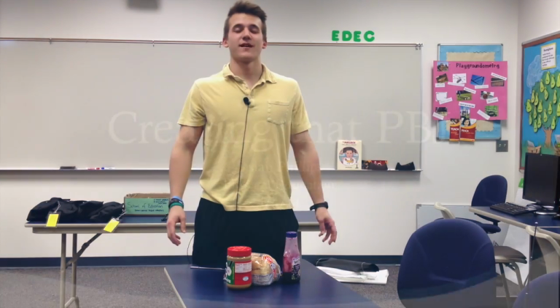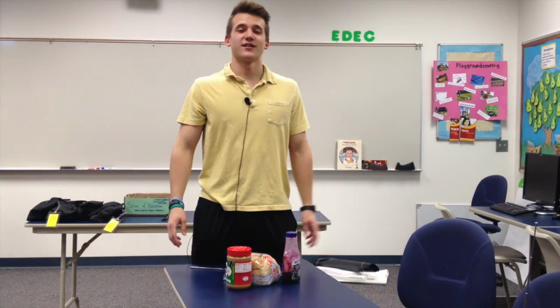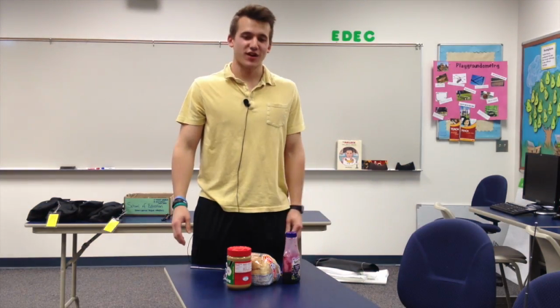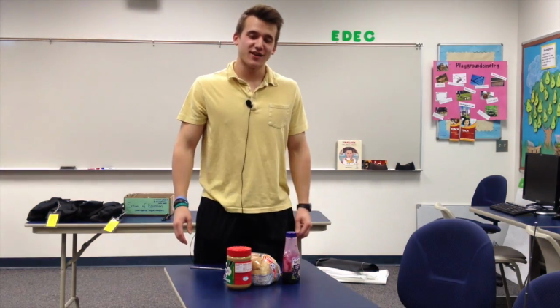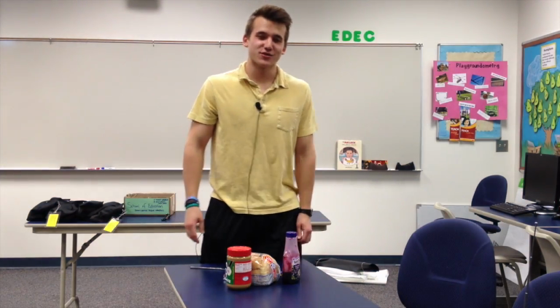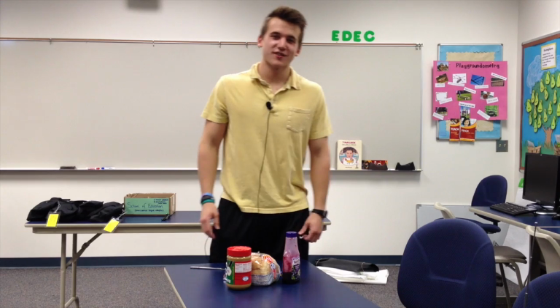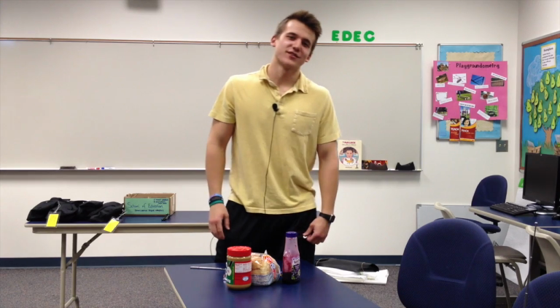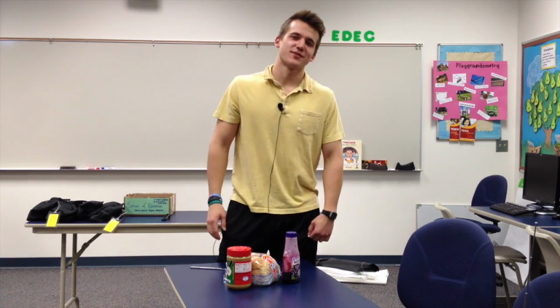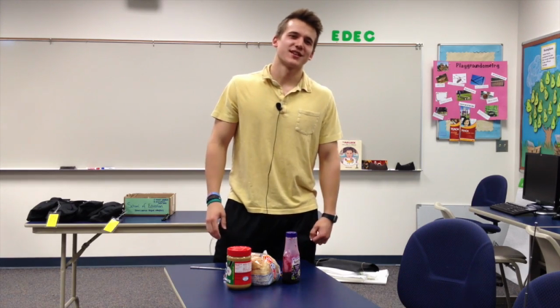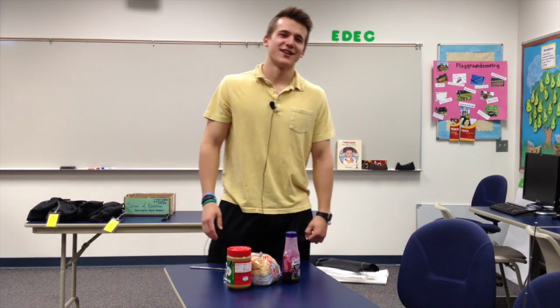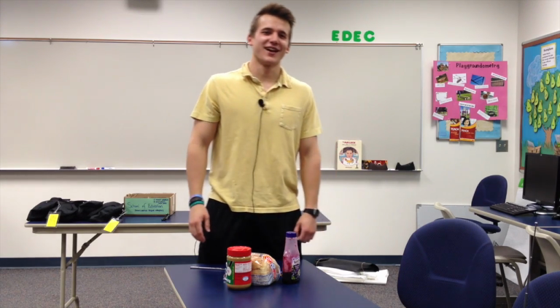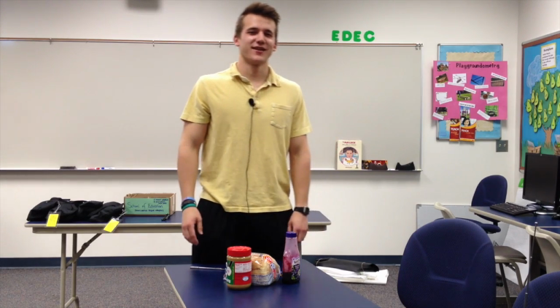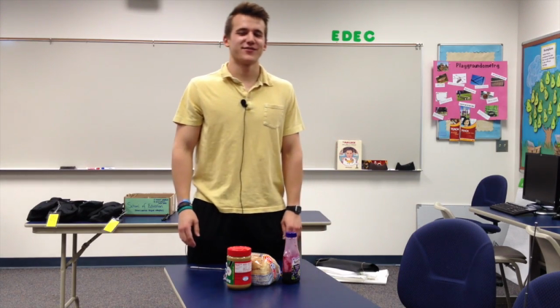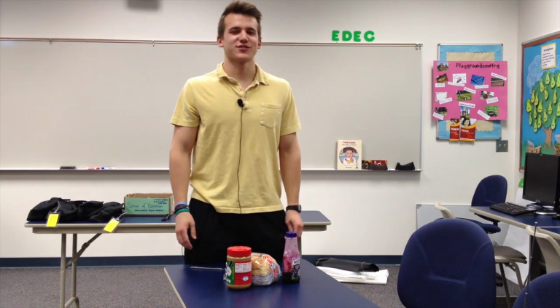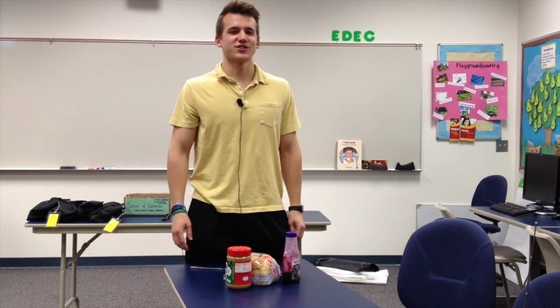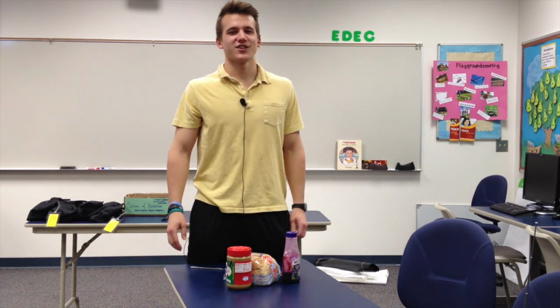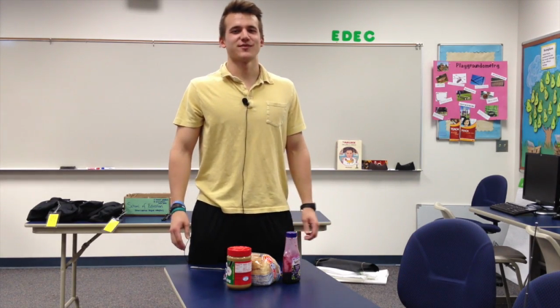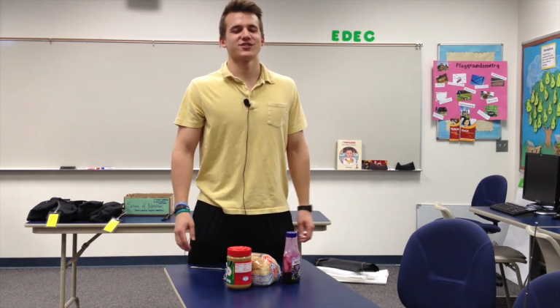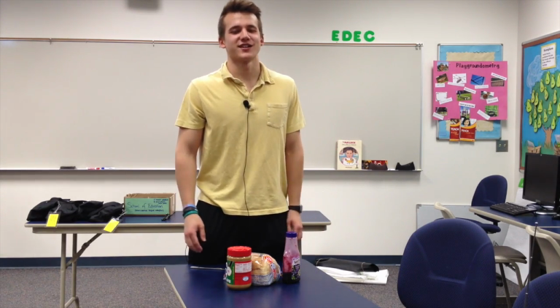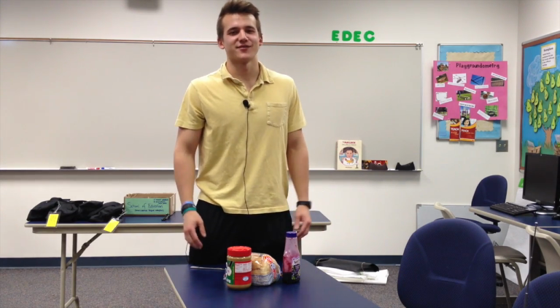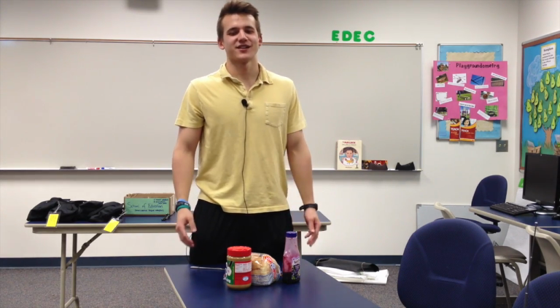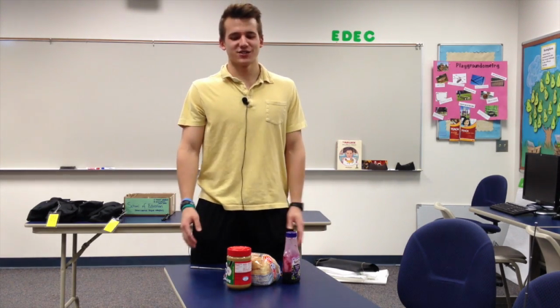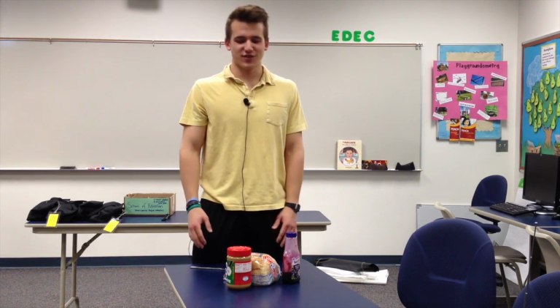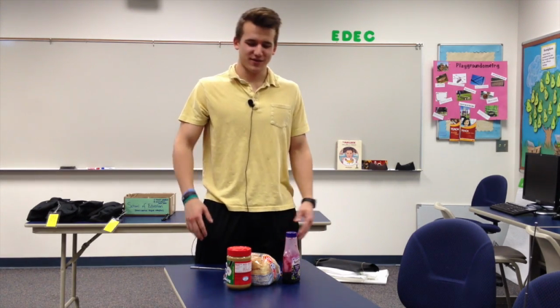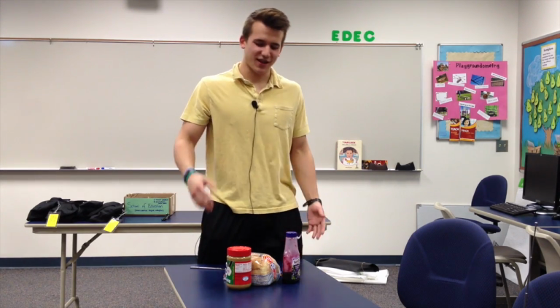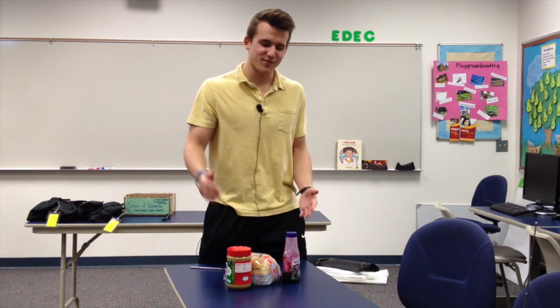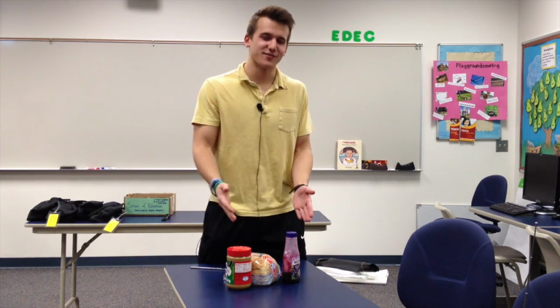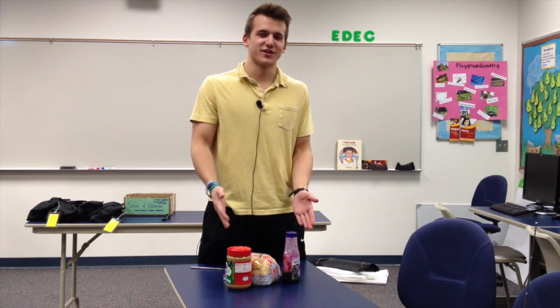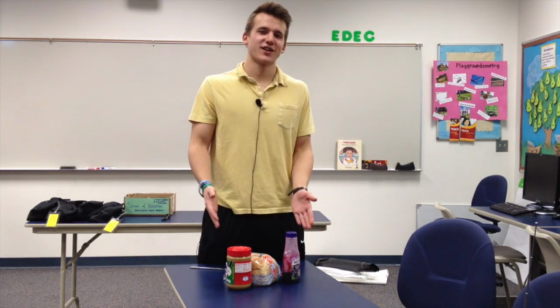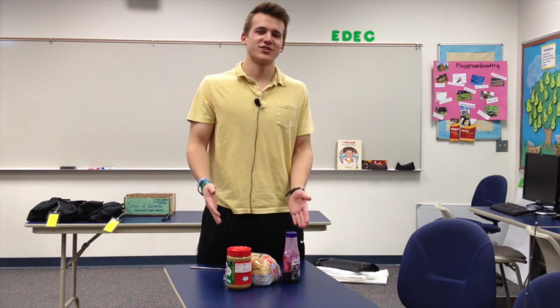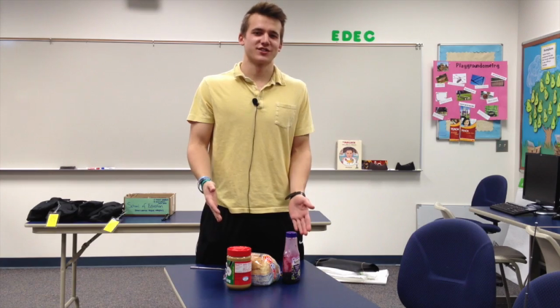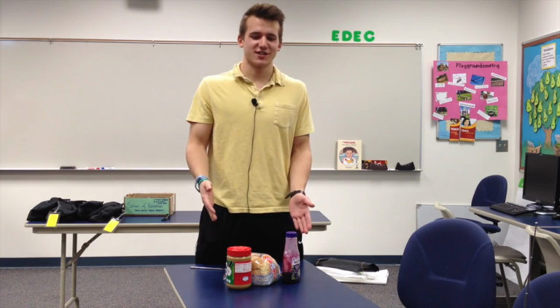Hello, I am Josiah Phillips and I am a physical education major, and I'm going to teach you how to make a peanut butter and jelly sandwich.